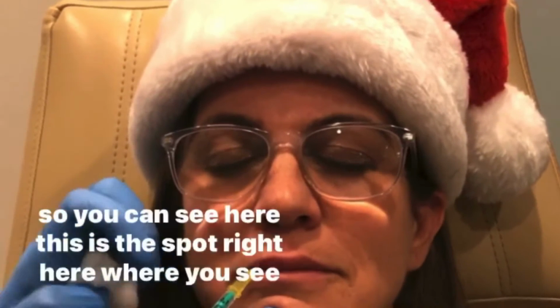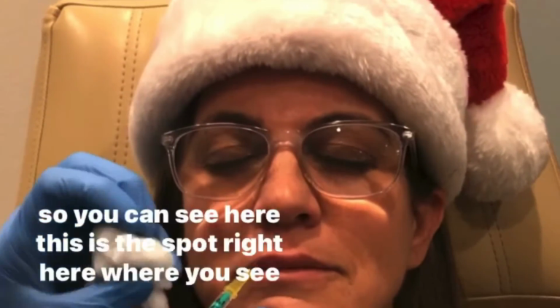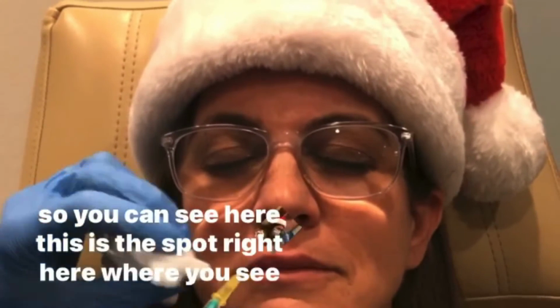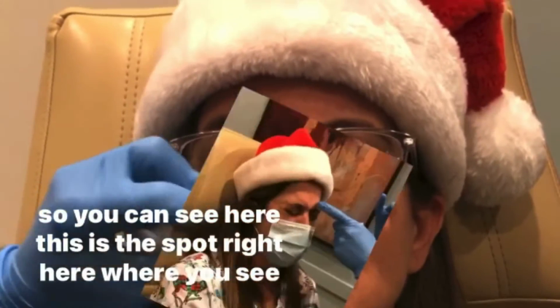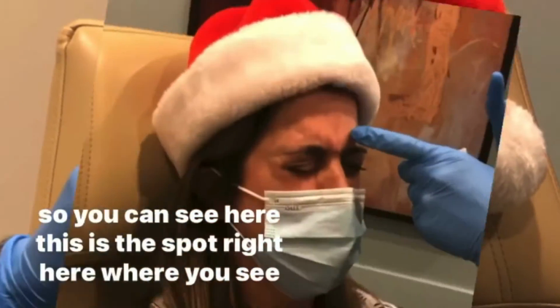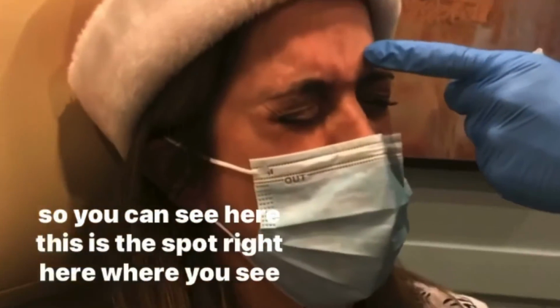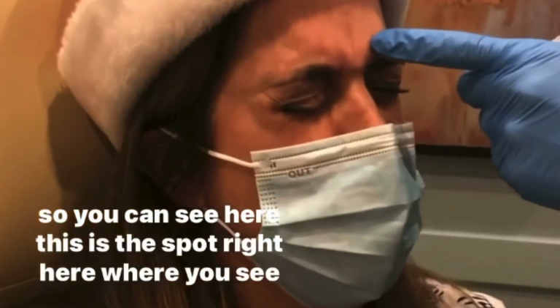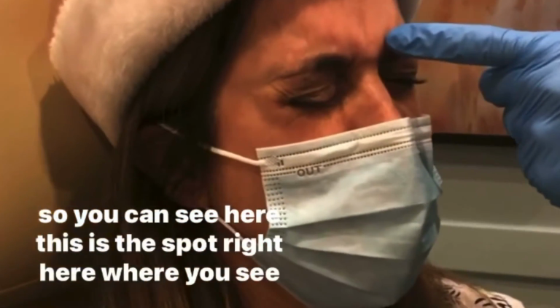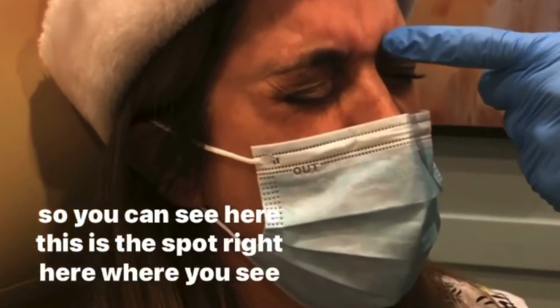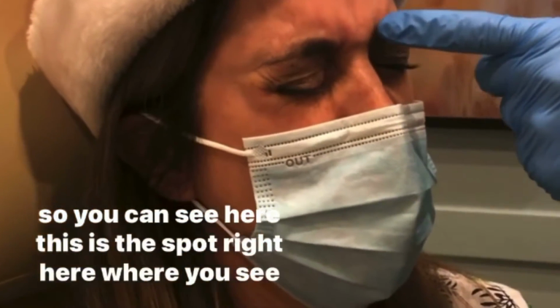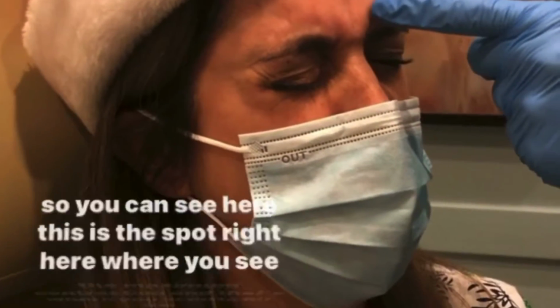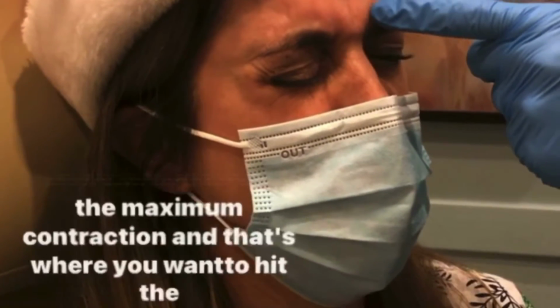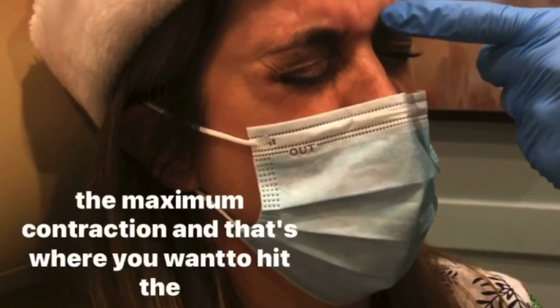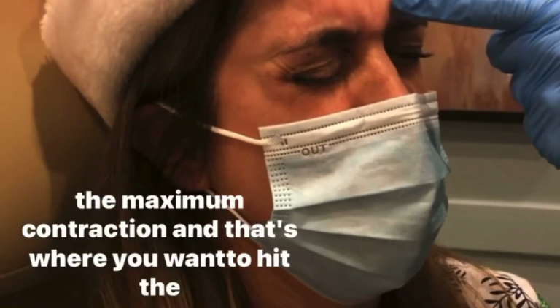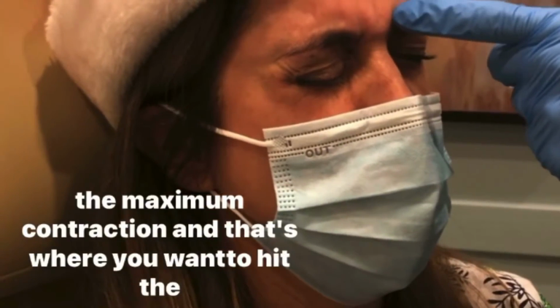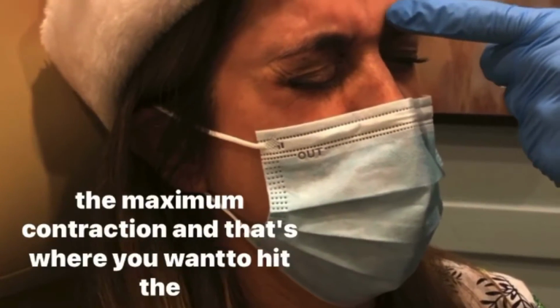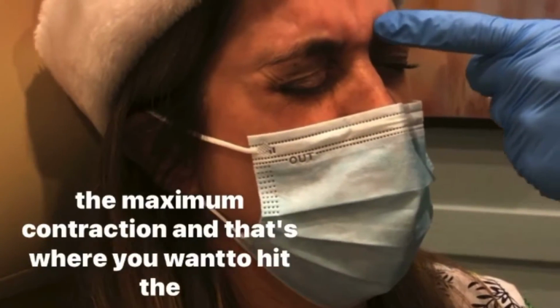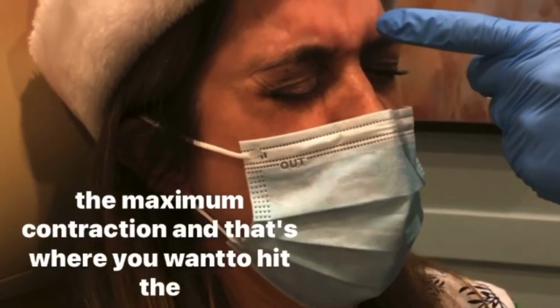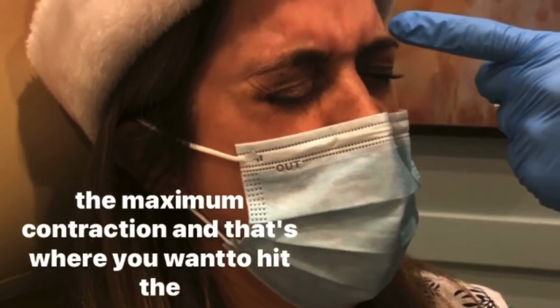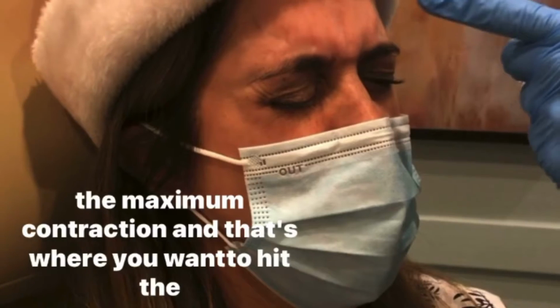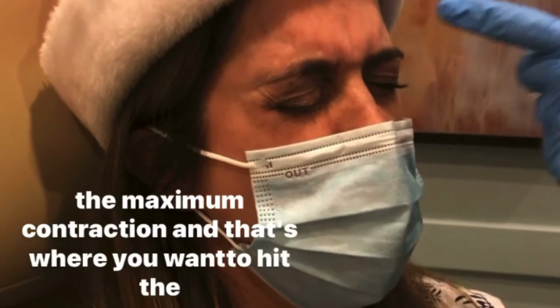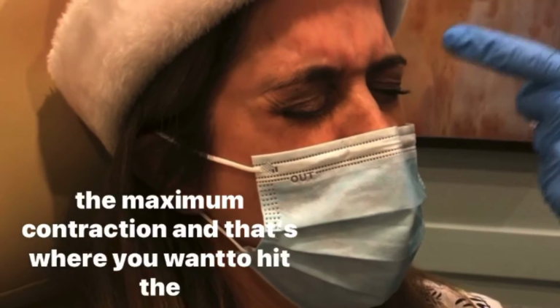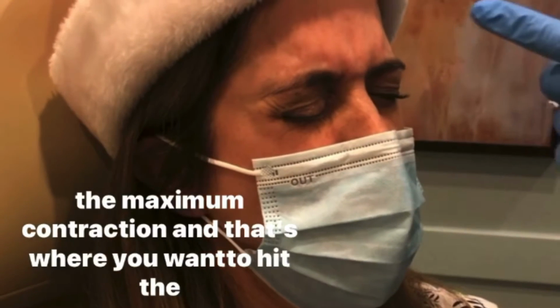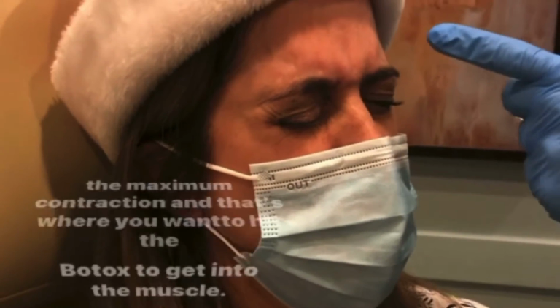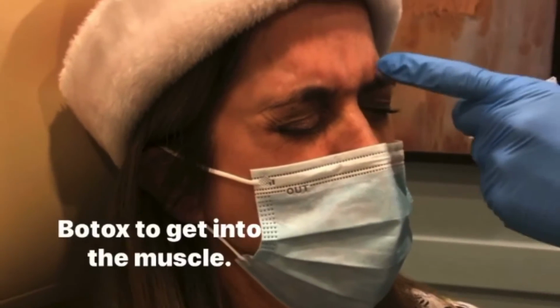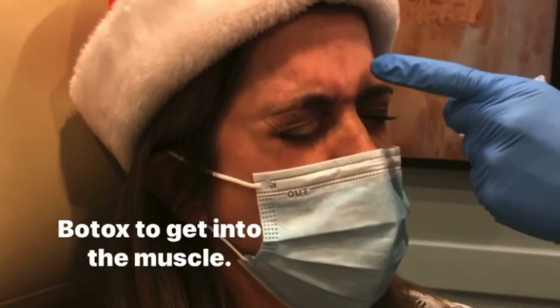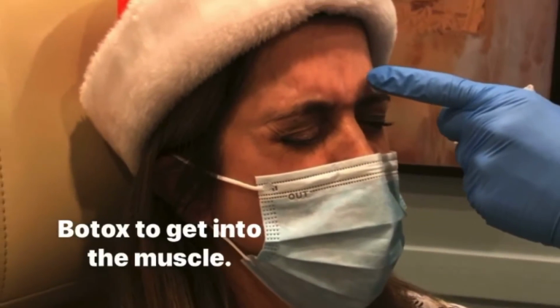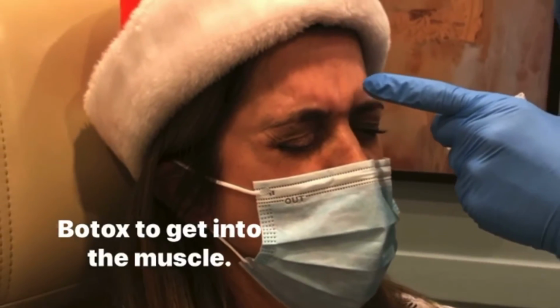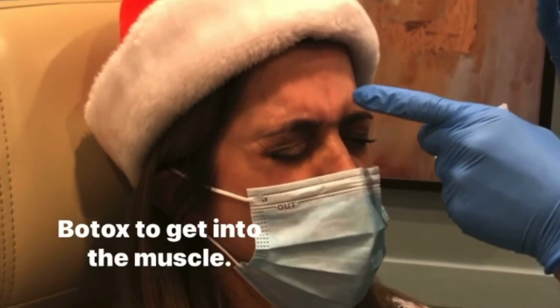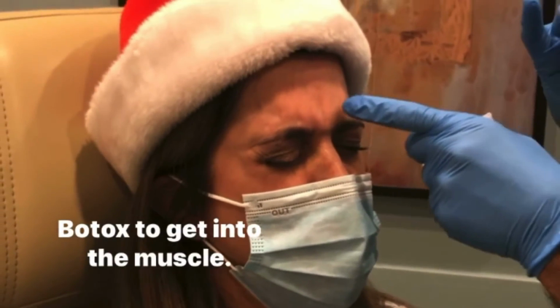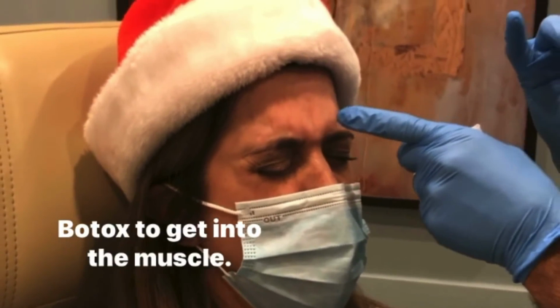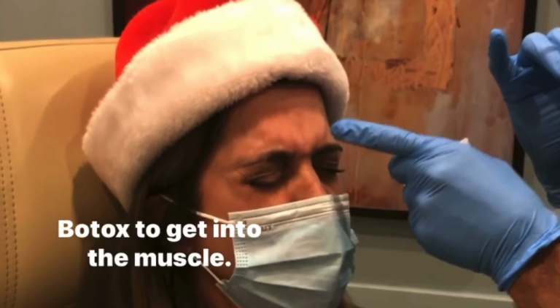You can see here this is the spot right here where you see the maximum contraction, and that's where you want to hit the Botox to get into the muscle.